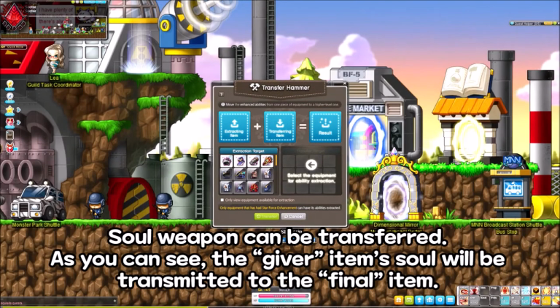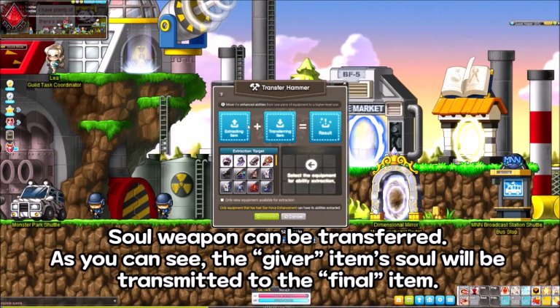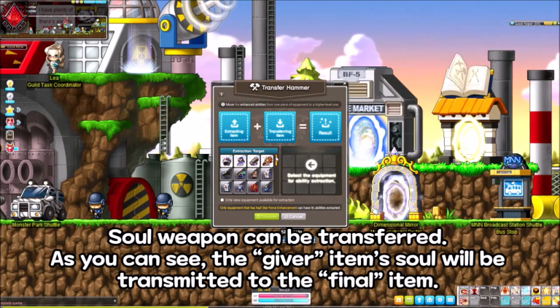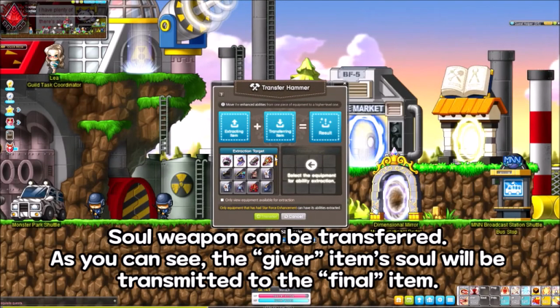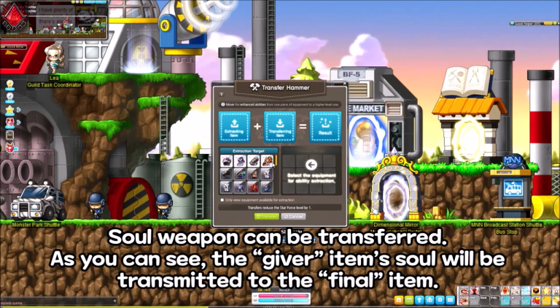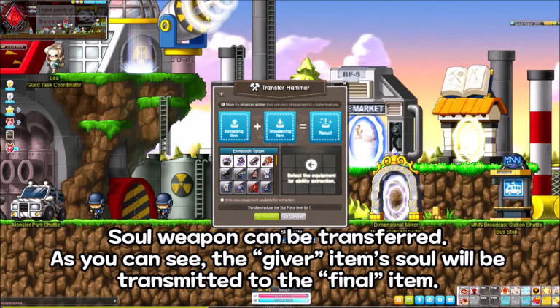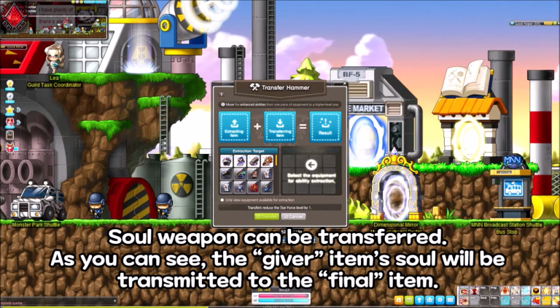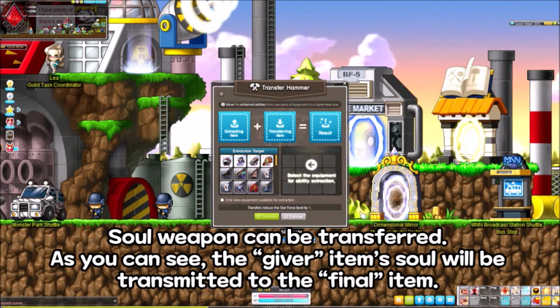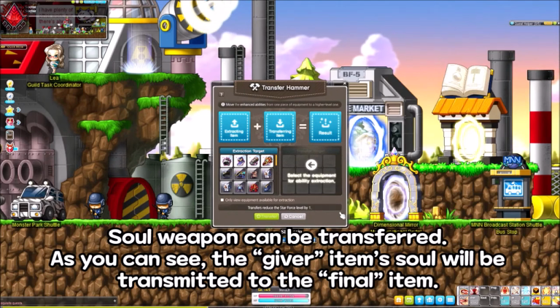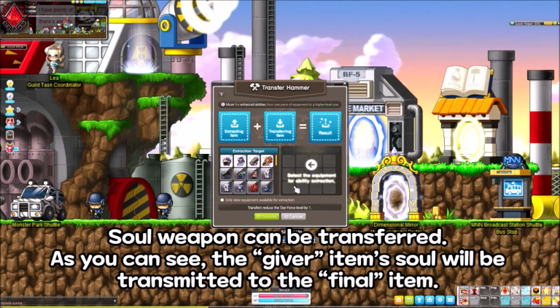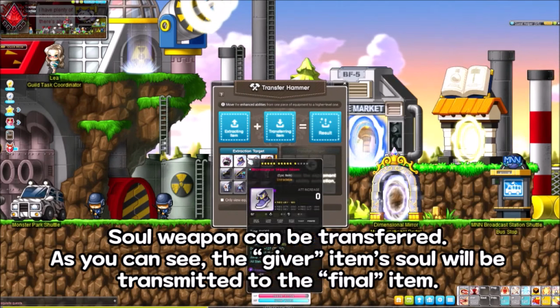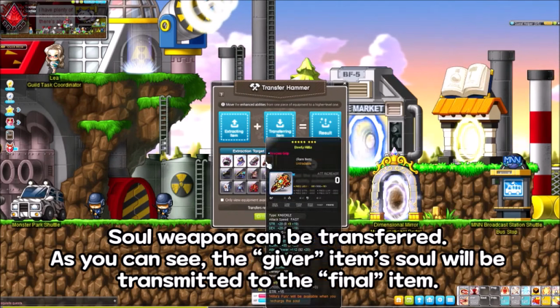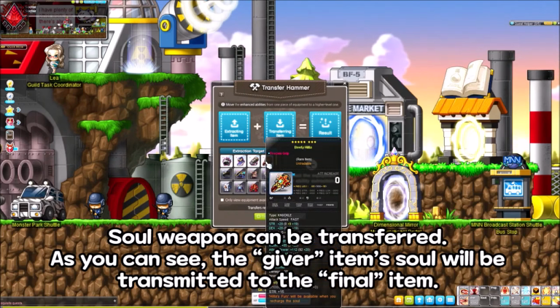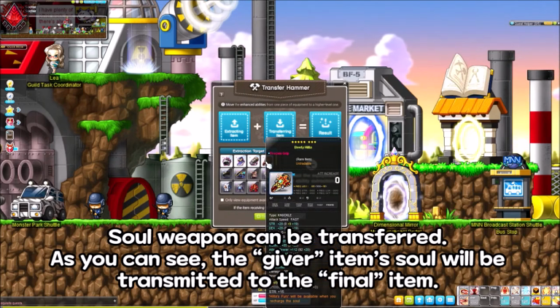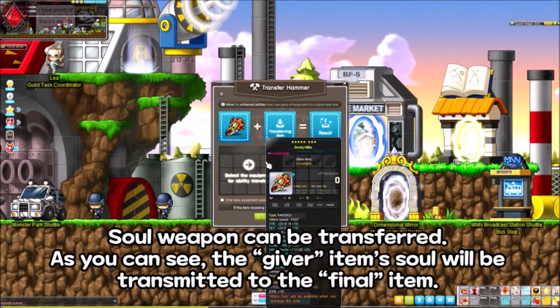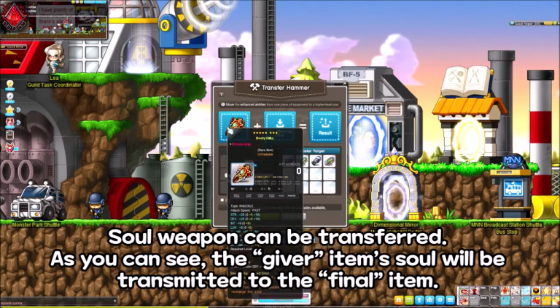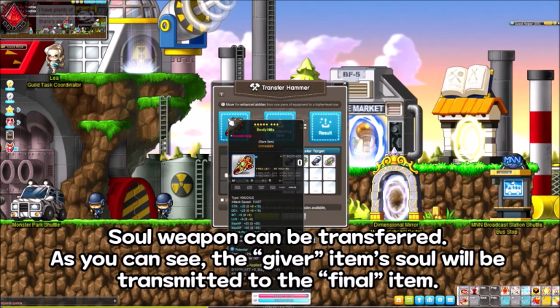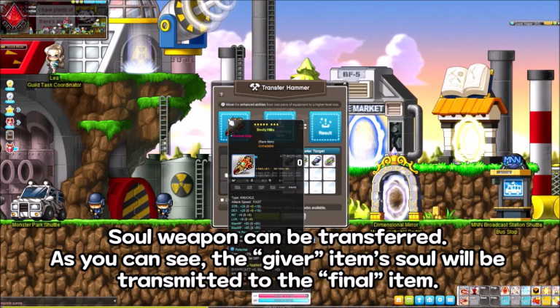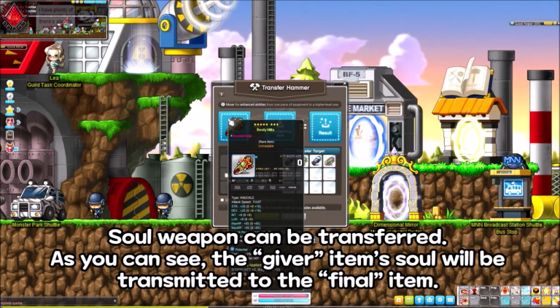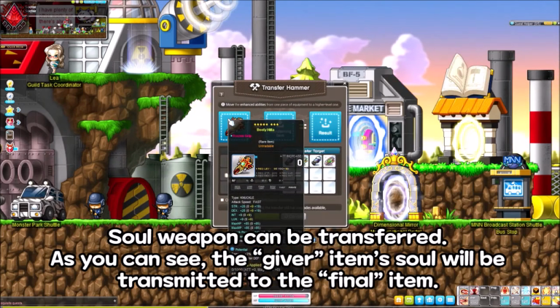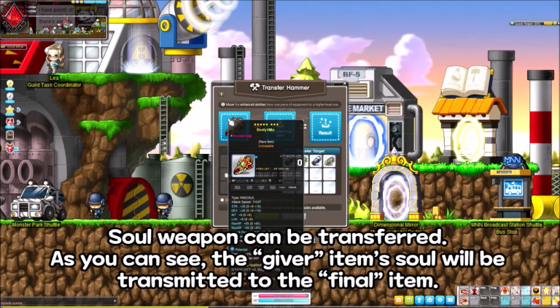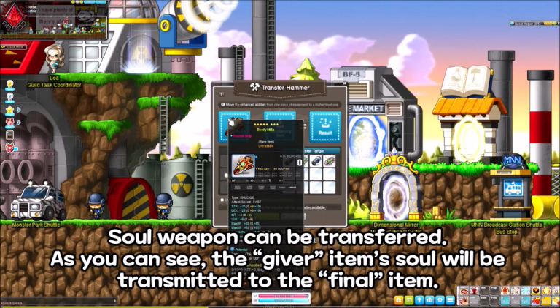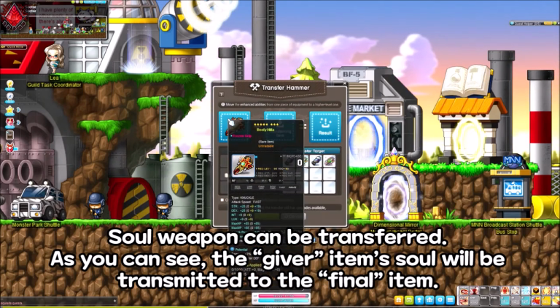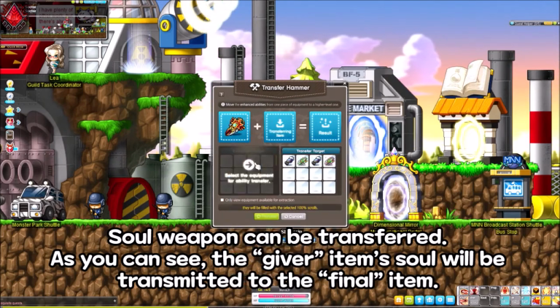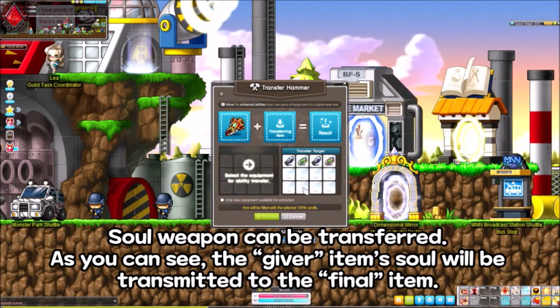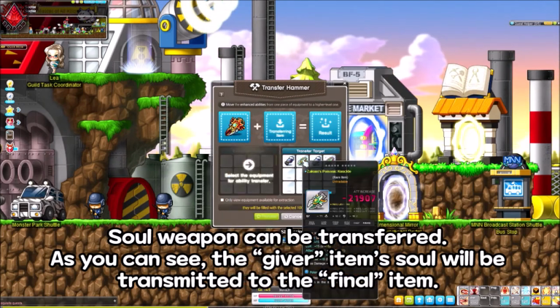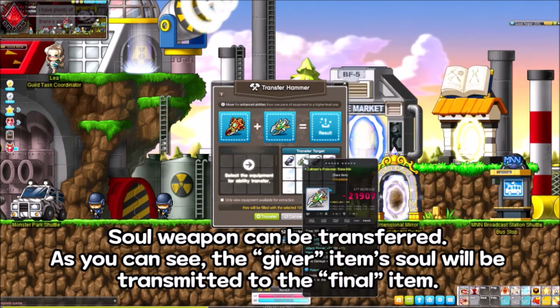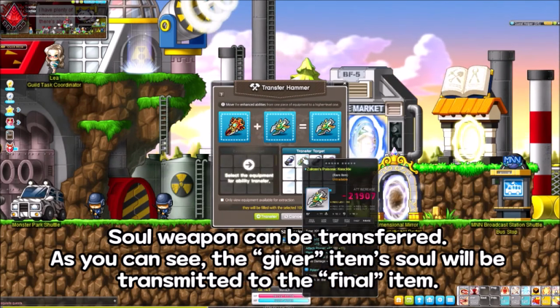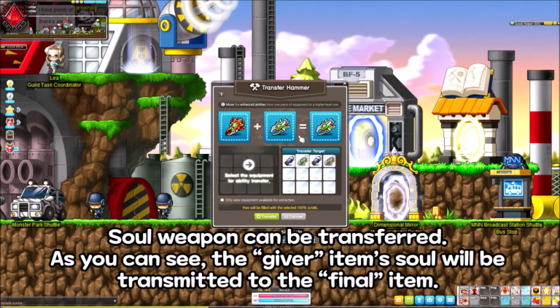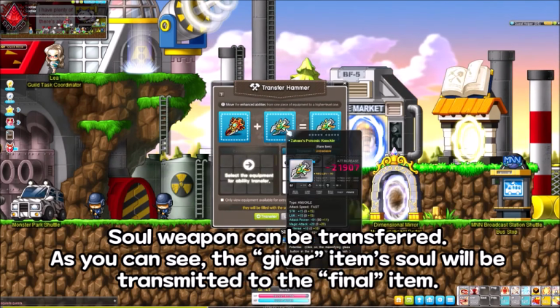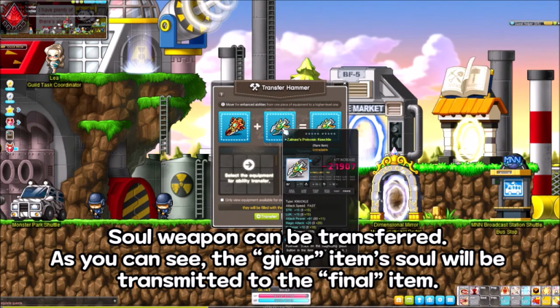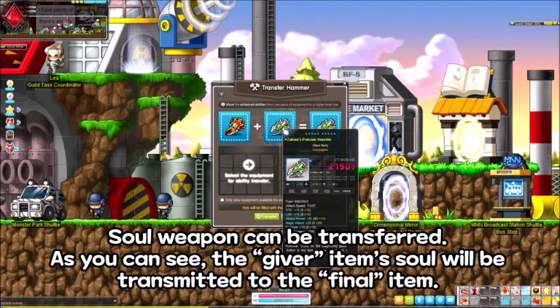Soul weapon can be transferred. As you can see, the giver item's soul will be transmitted to the final item.